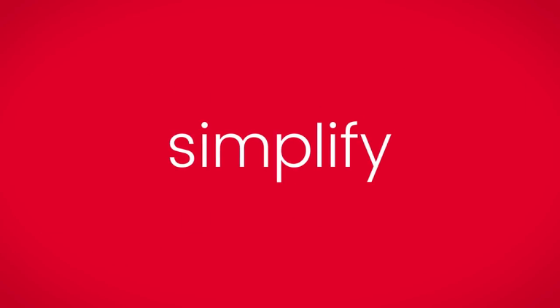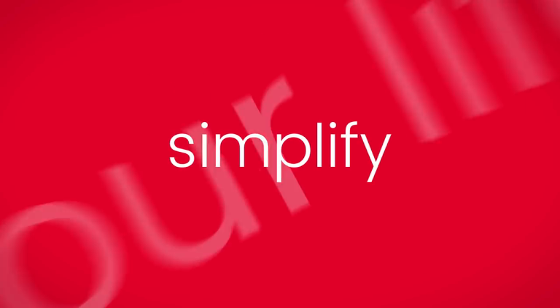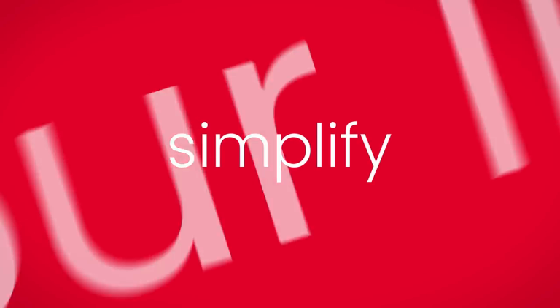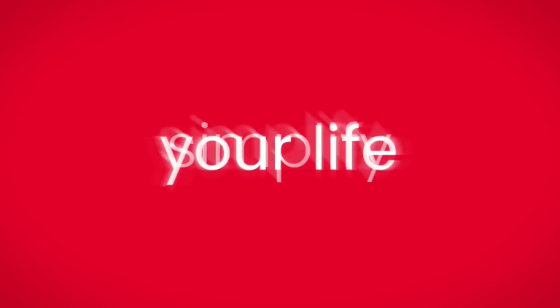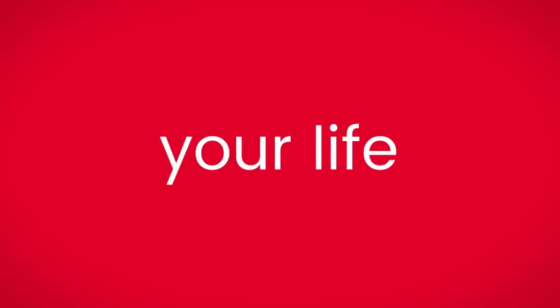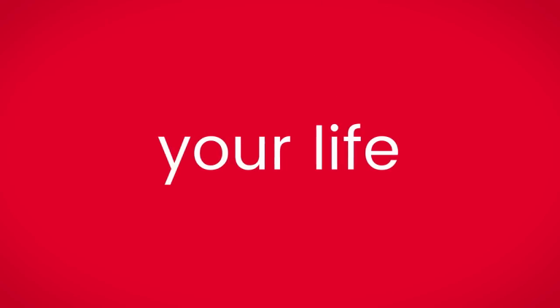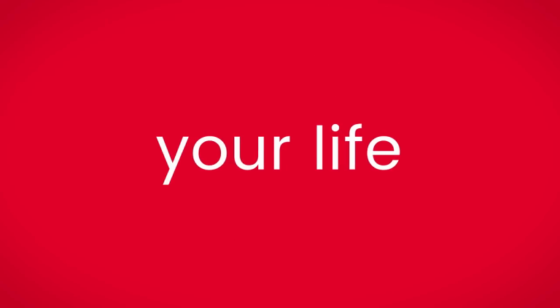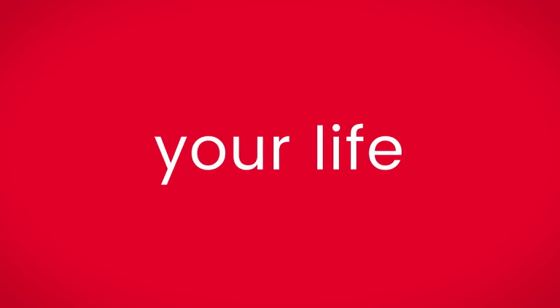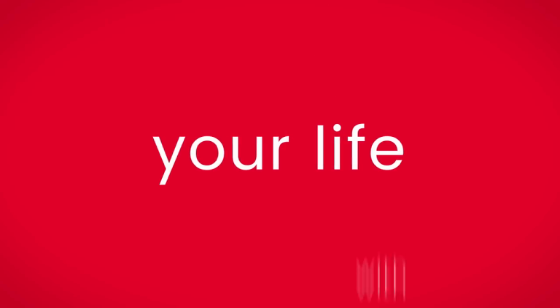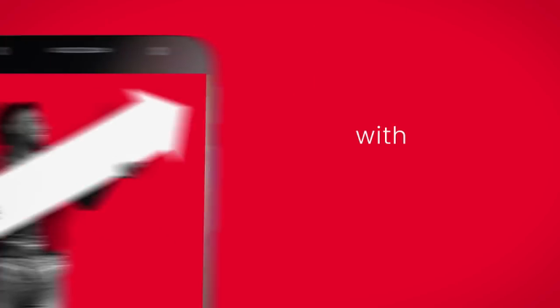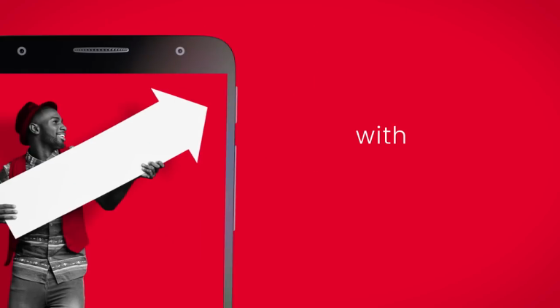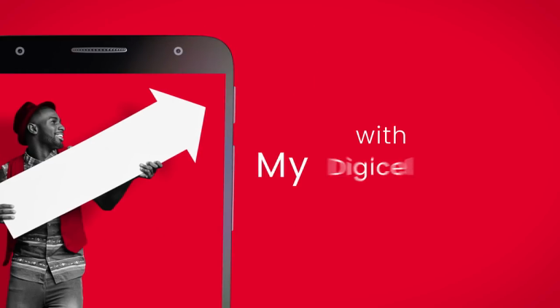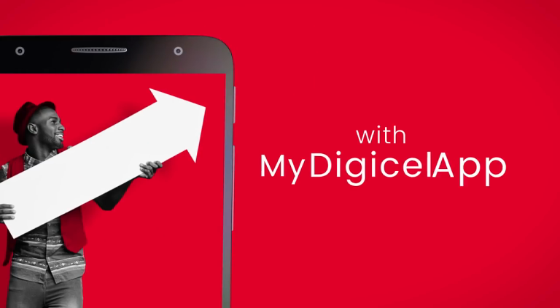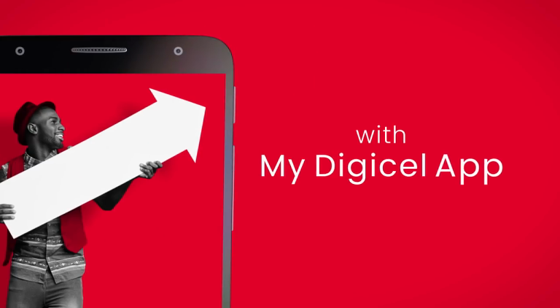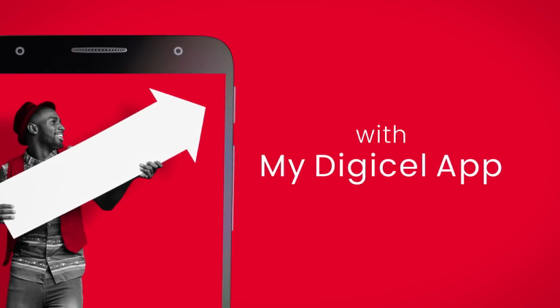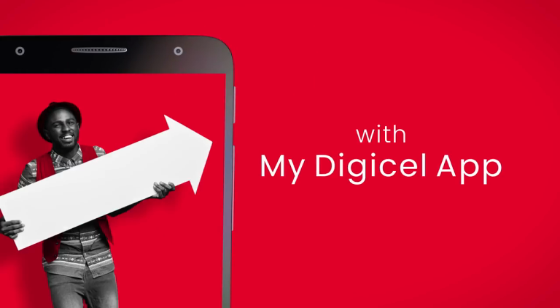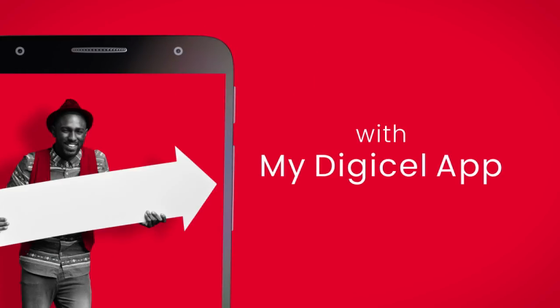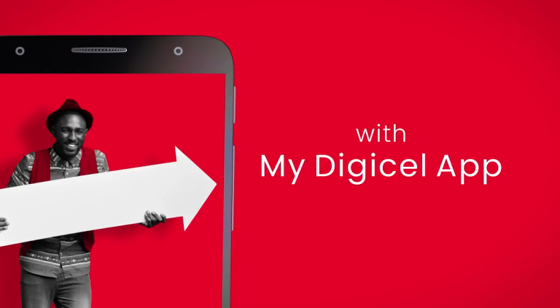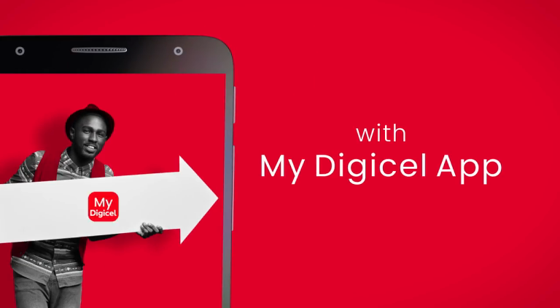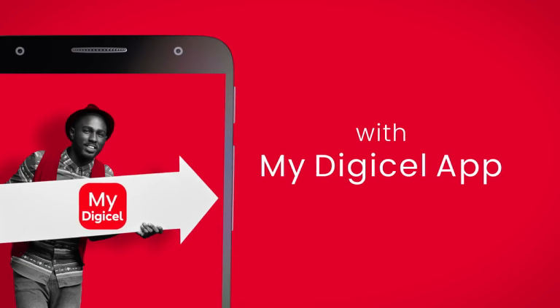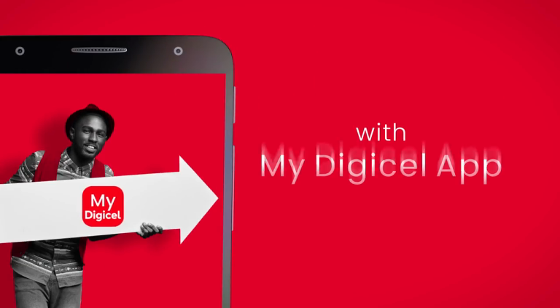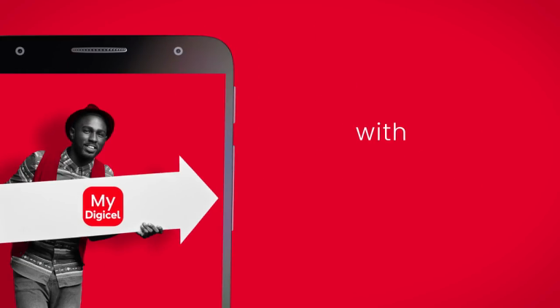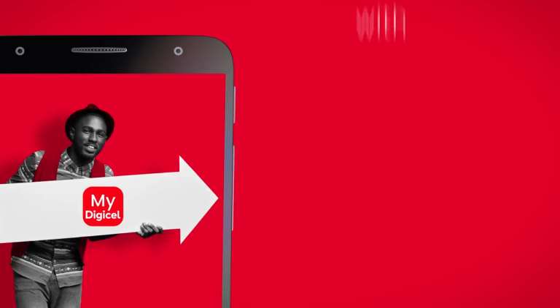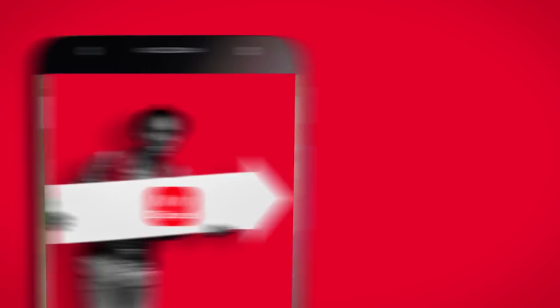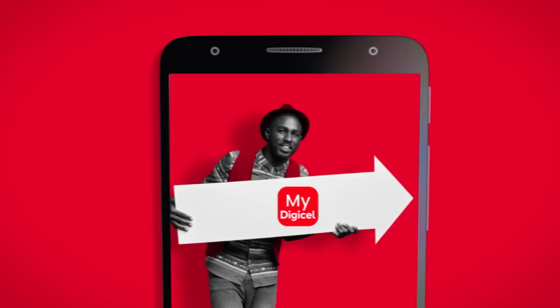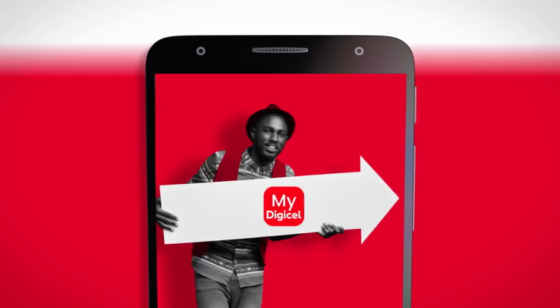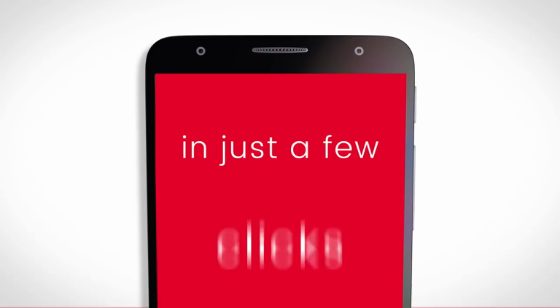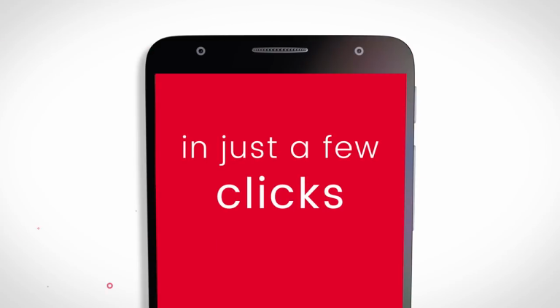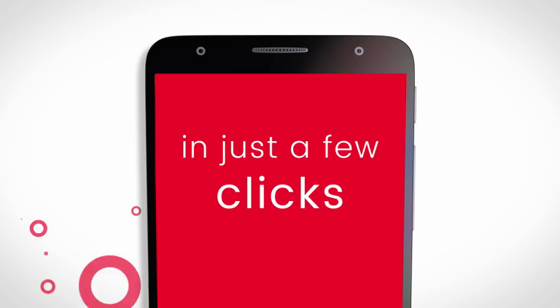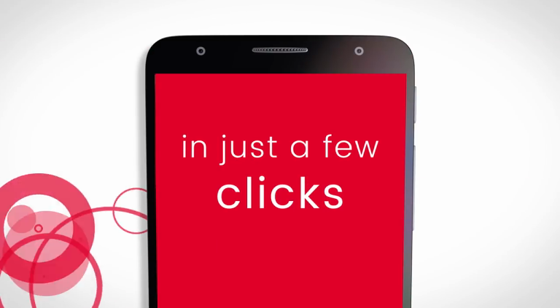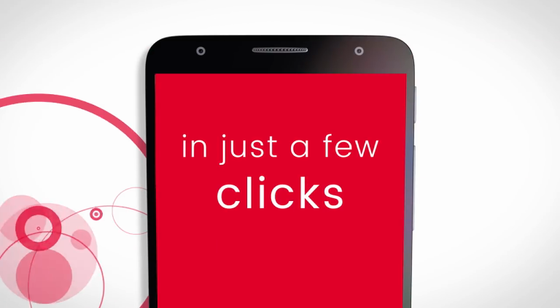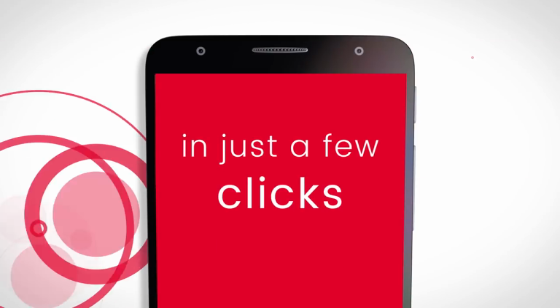Simplify your life with MyDigiCell App. In just a few clicks,